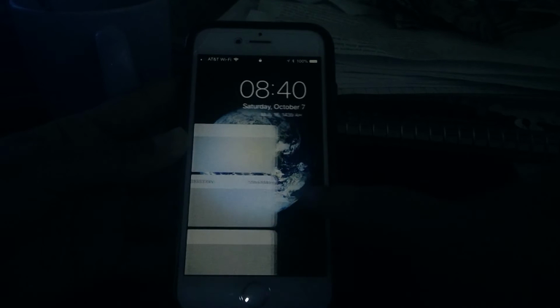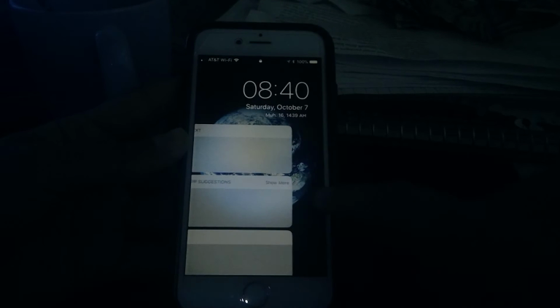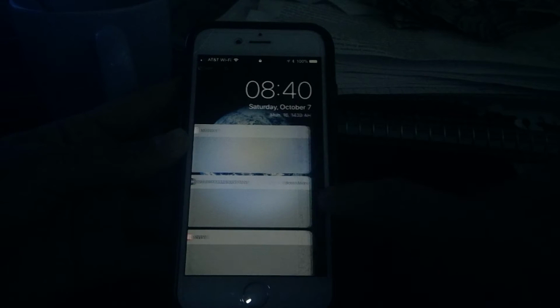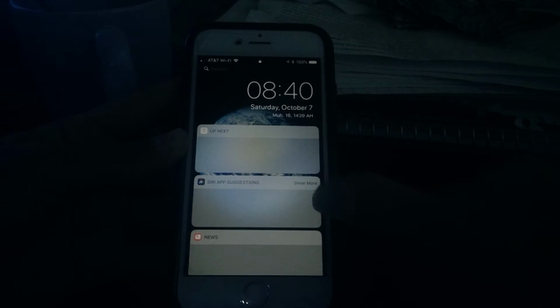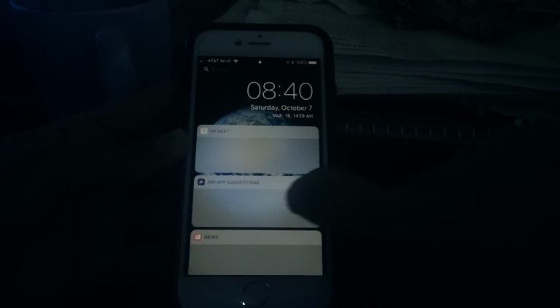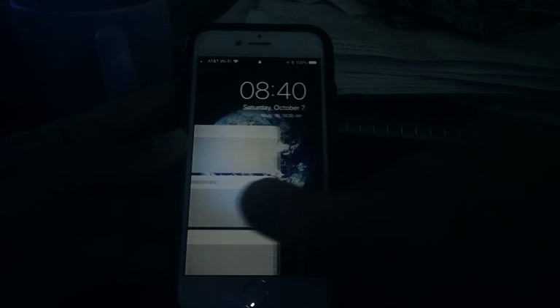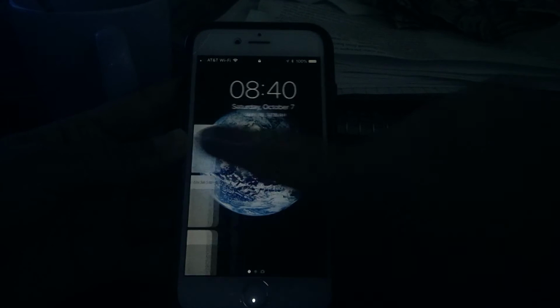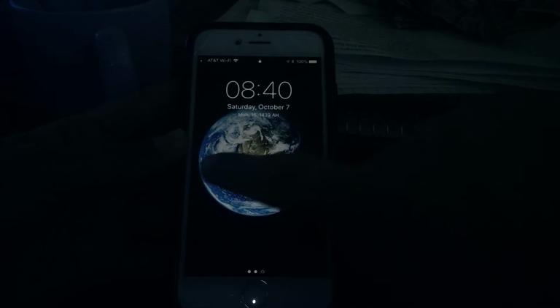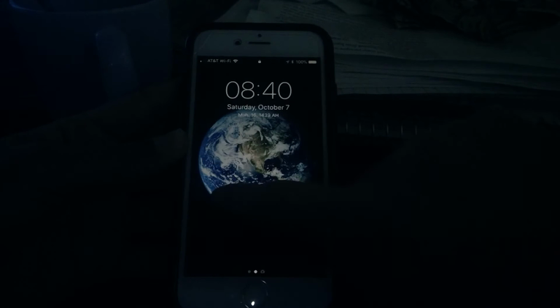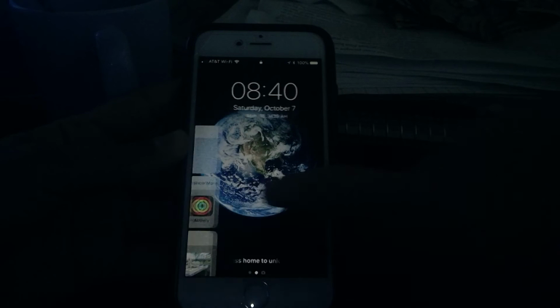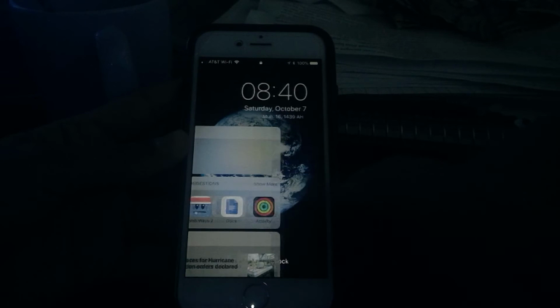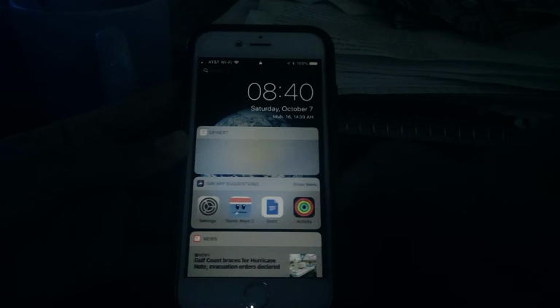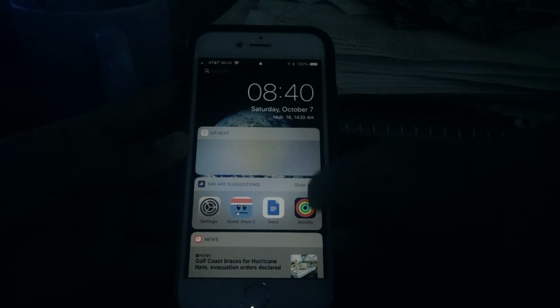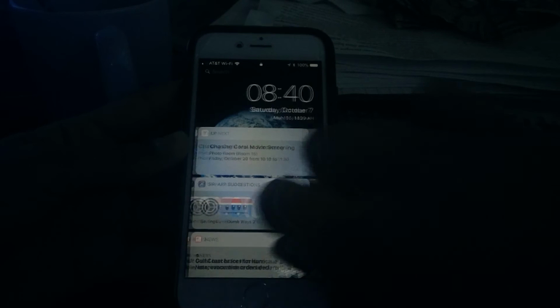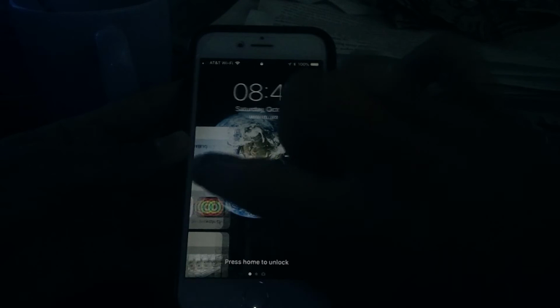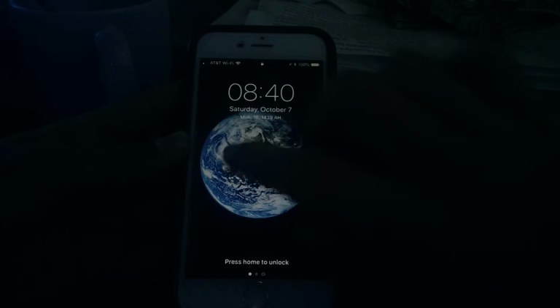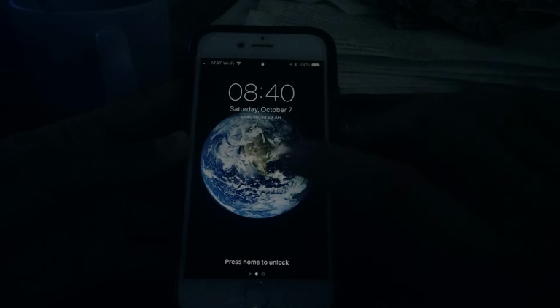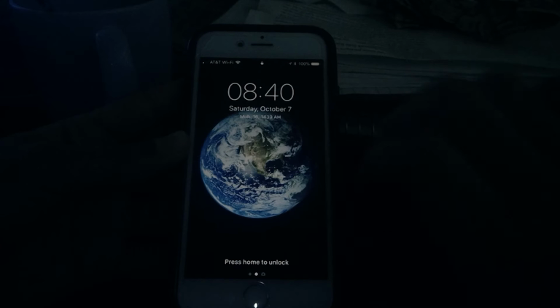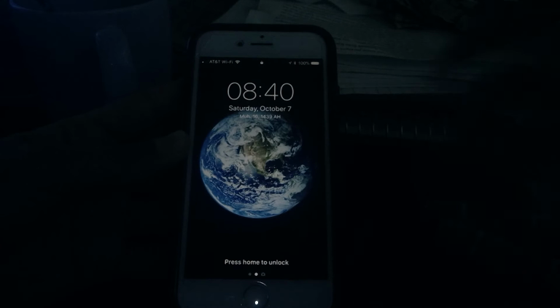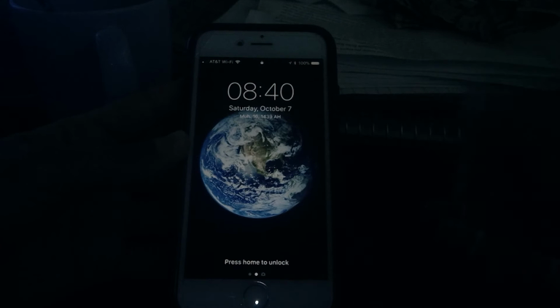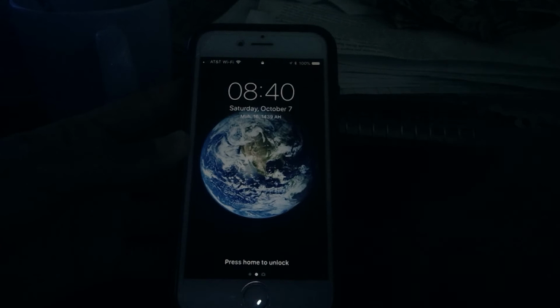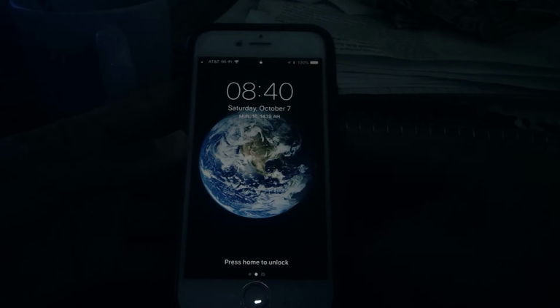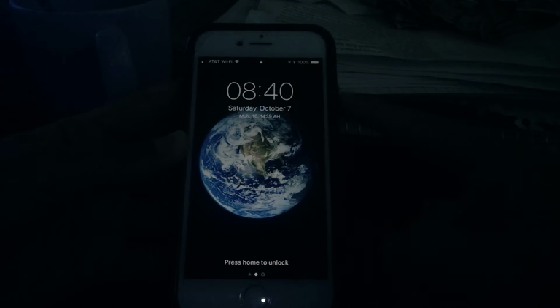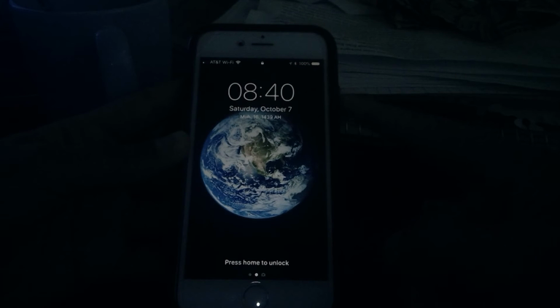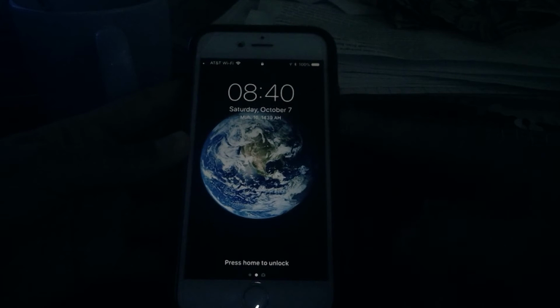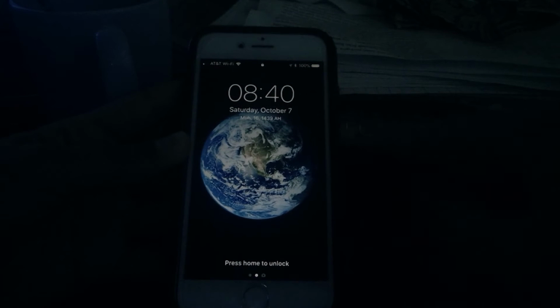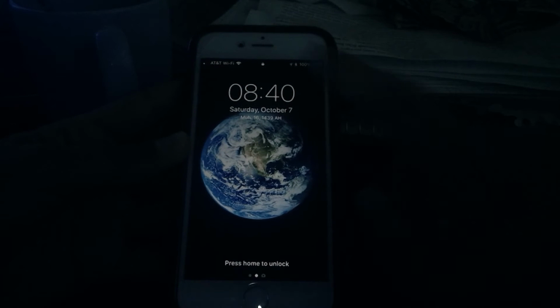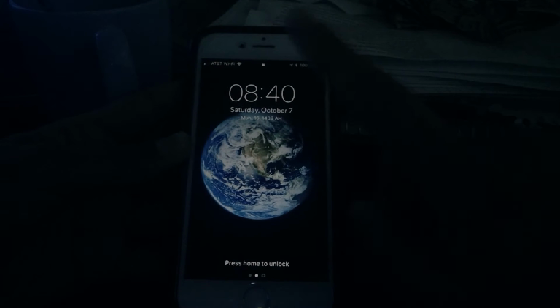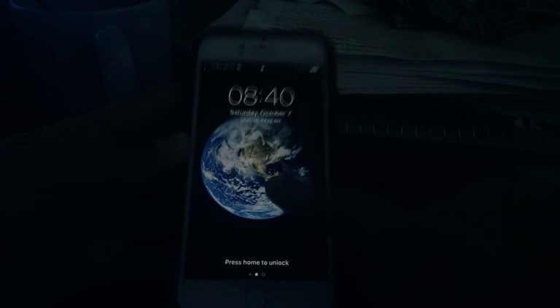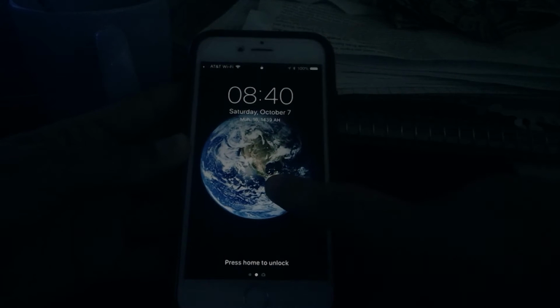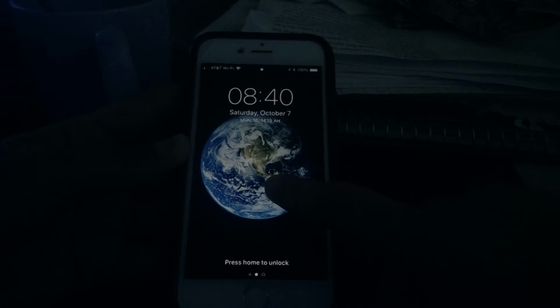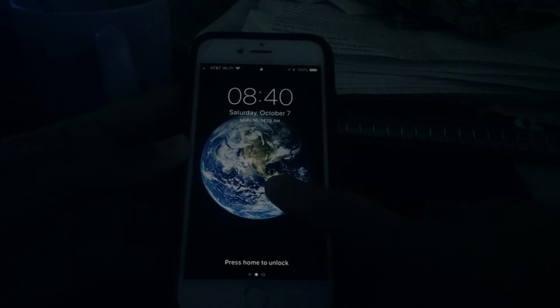It's not going to be new to Apple Watch users either, since they've had this before iPhone gotten this.